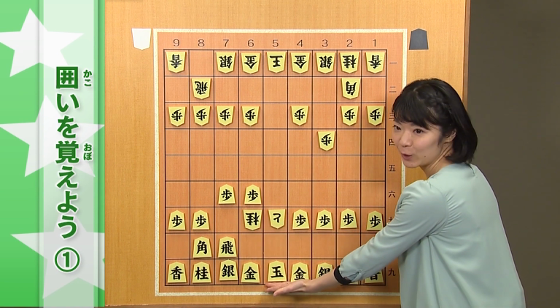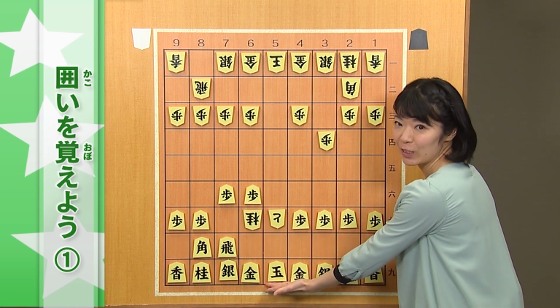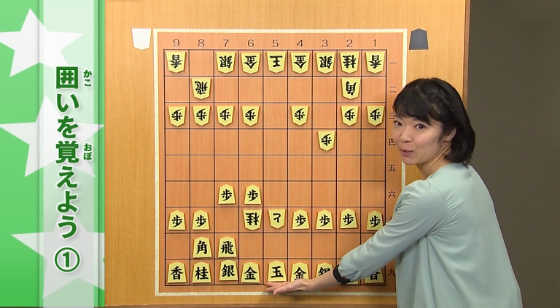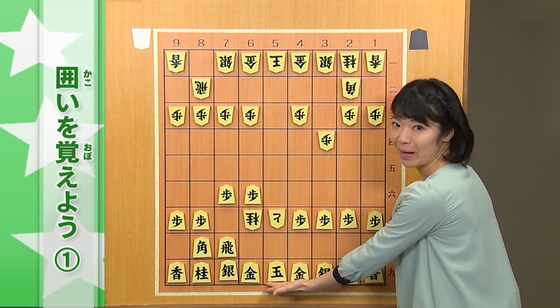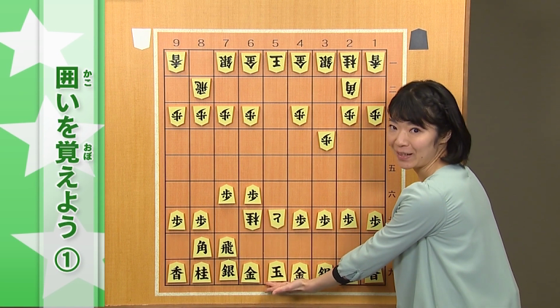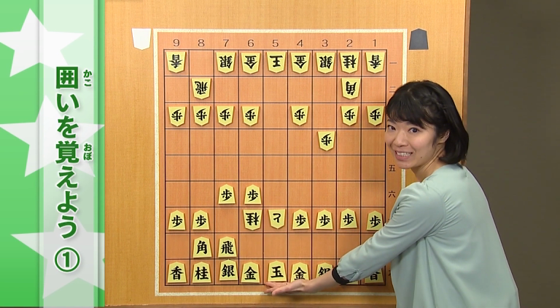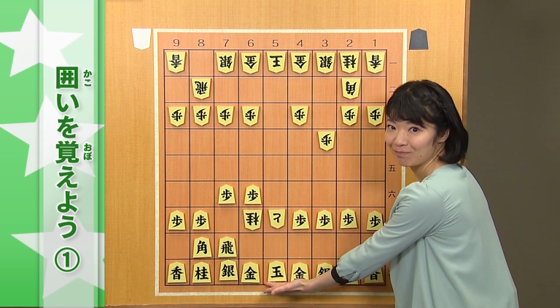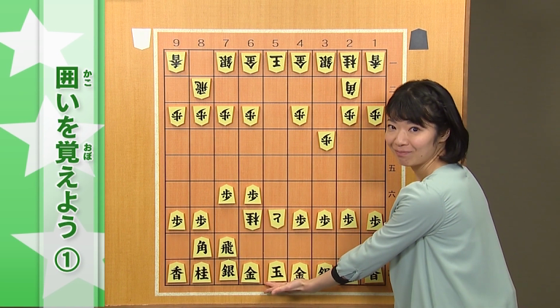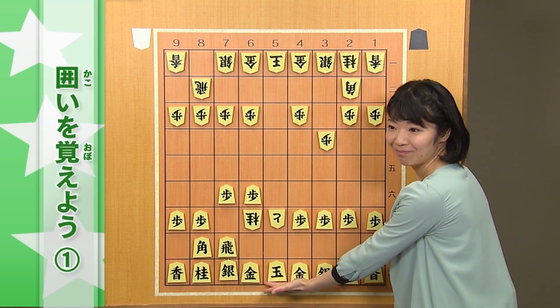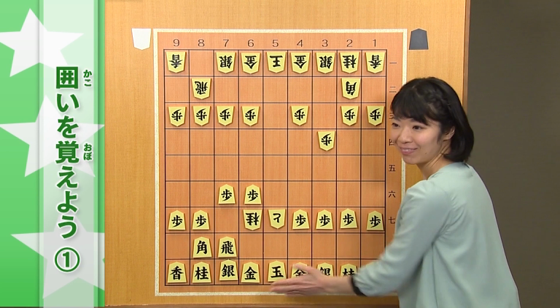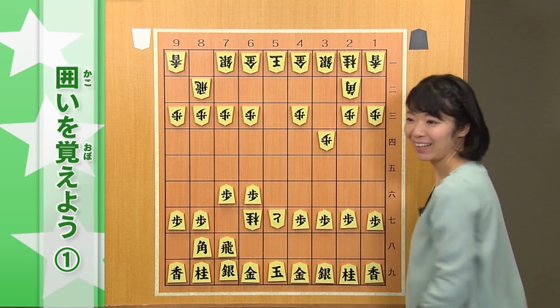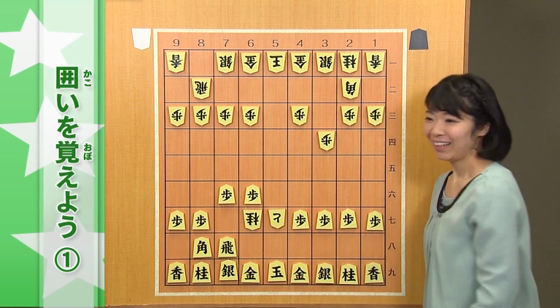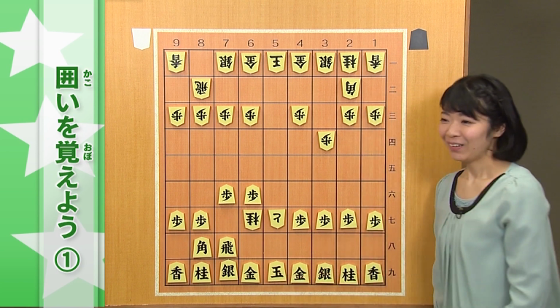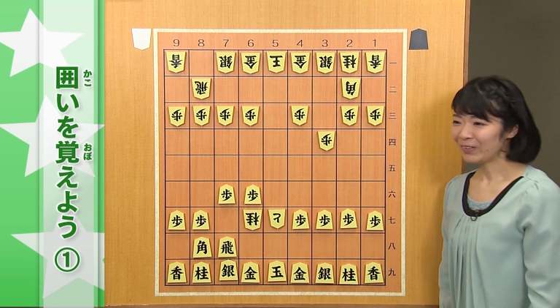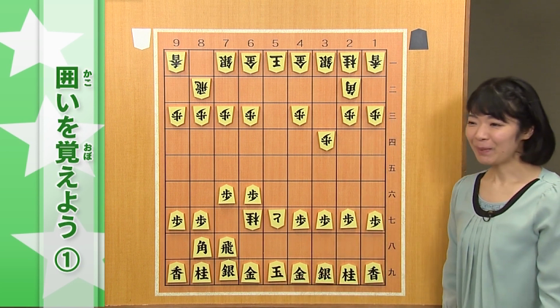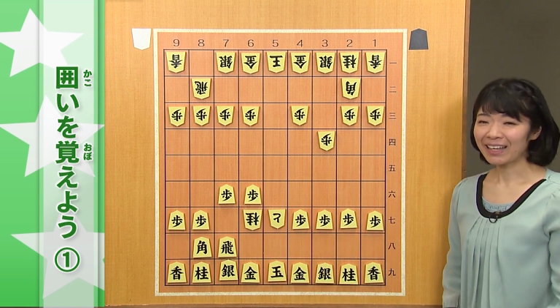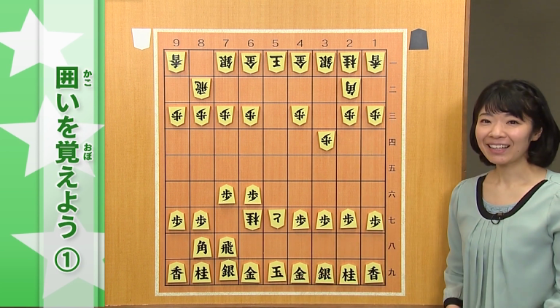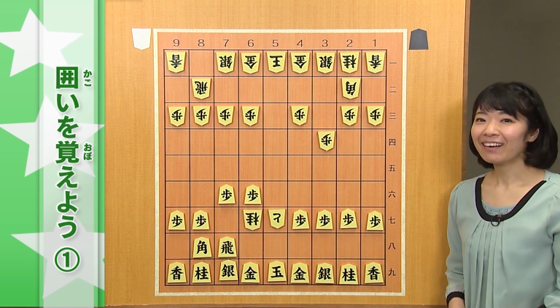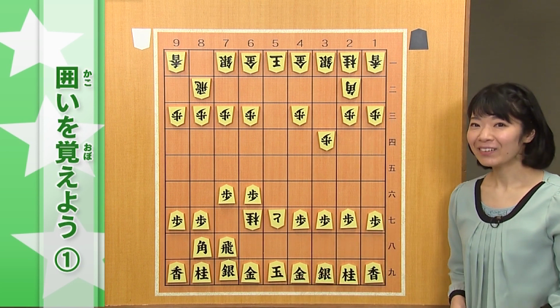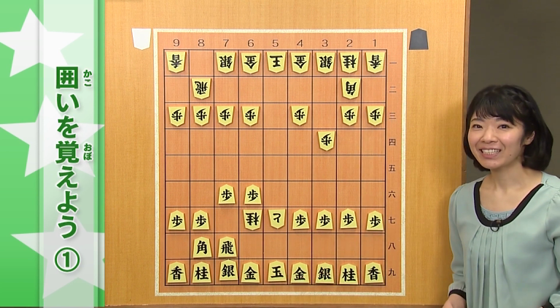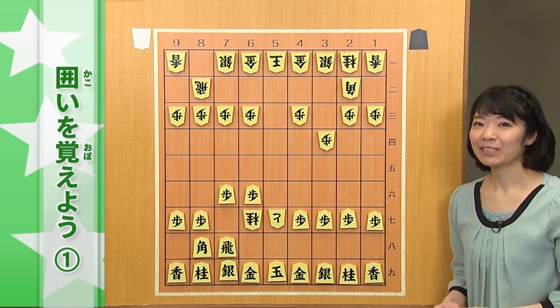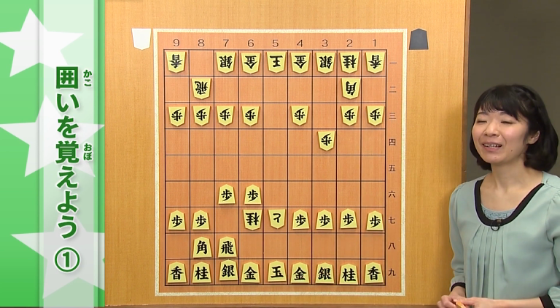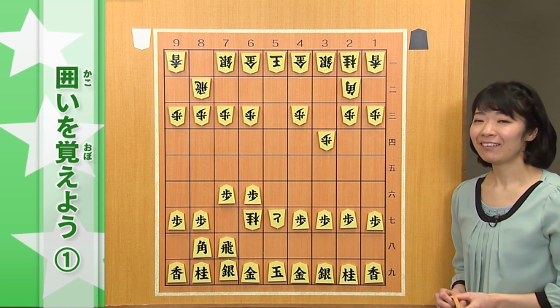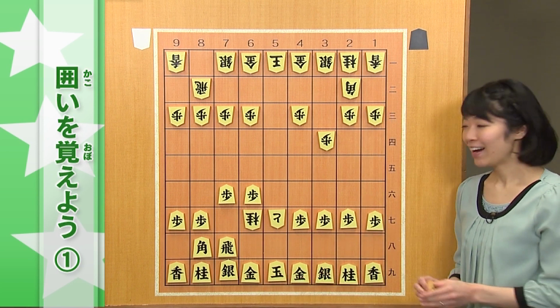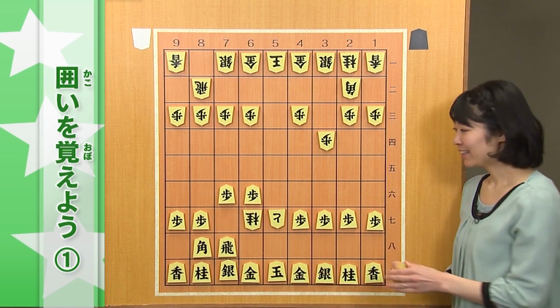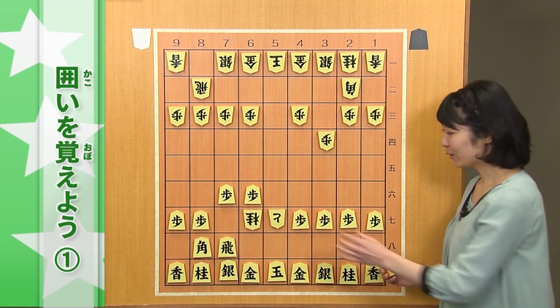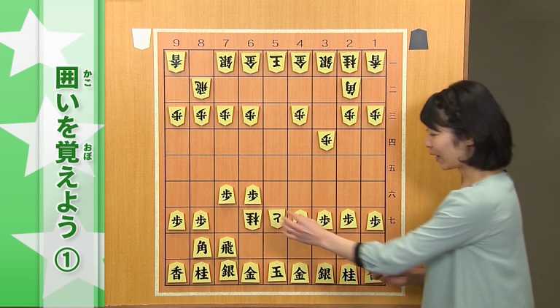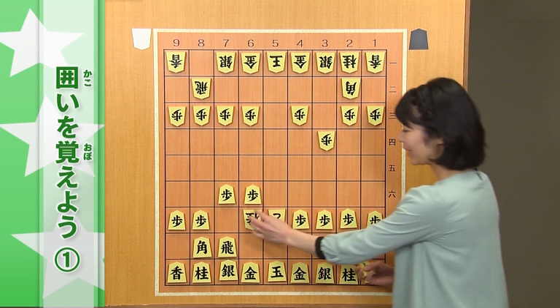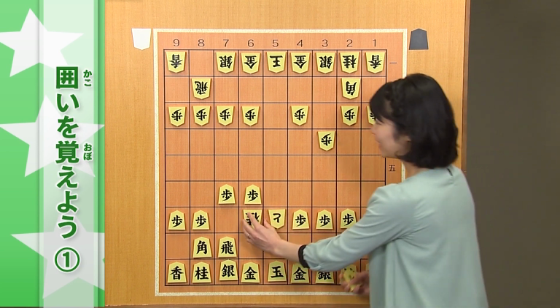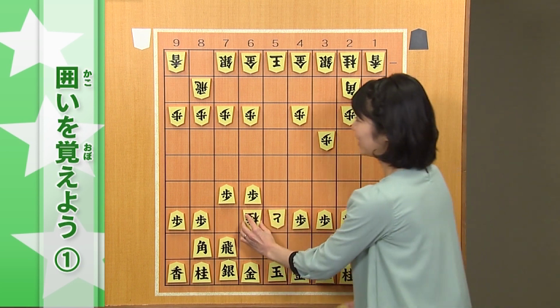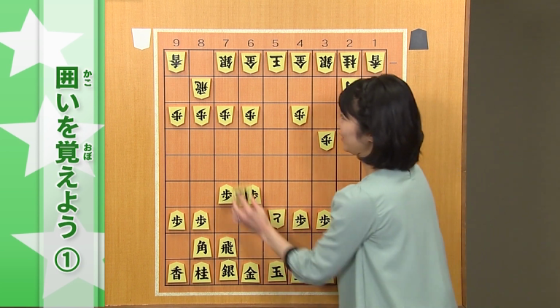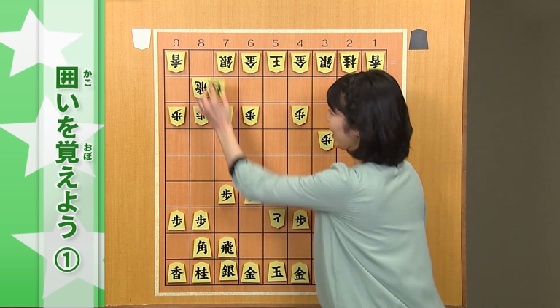桂馬1枚持たれるだけで、実はこの王様、詰んでしまいます。こういう負け方をしてしまっては、ちょっと悲しいですよね。